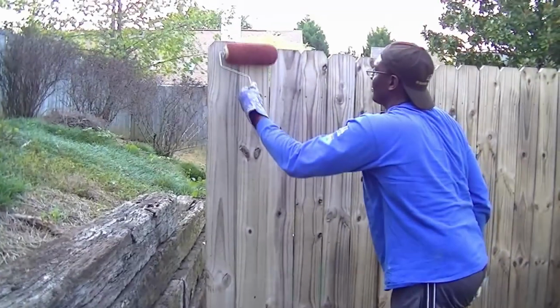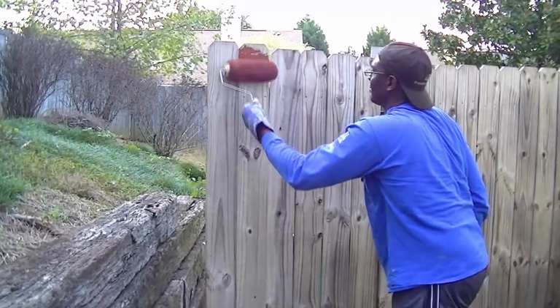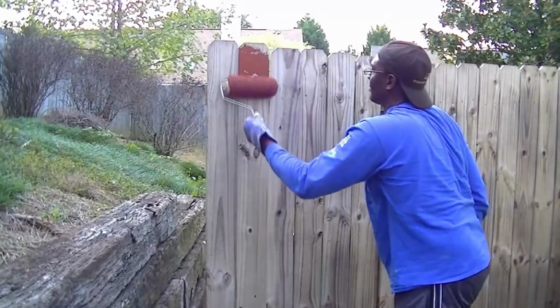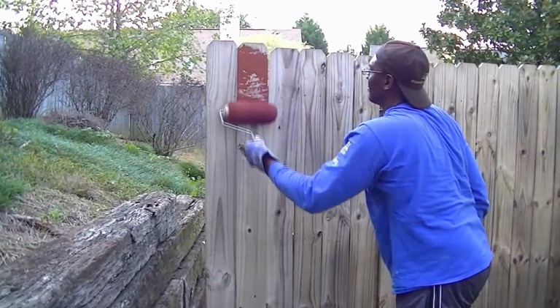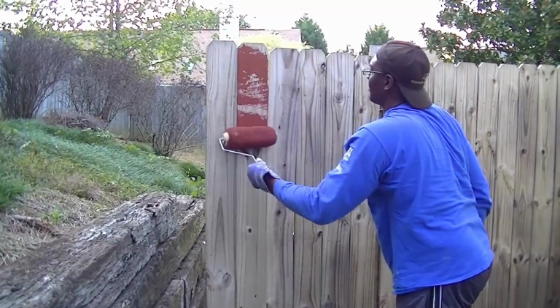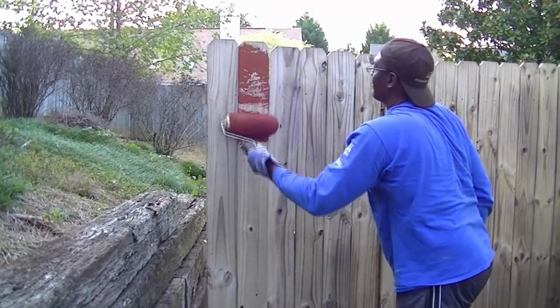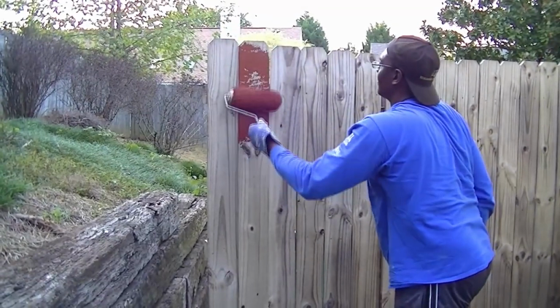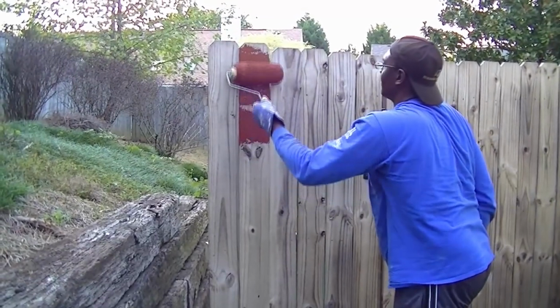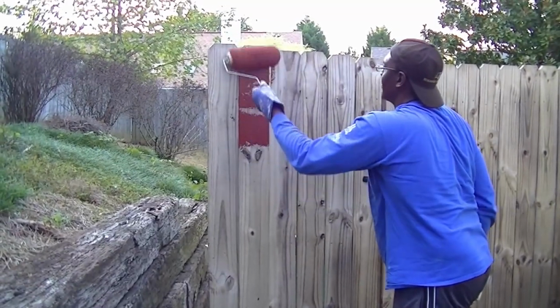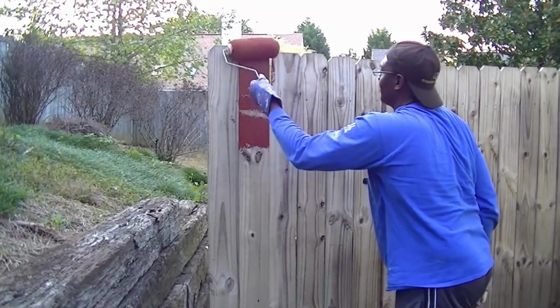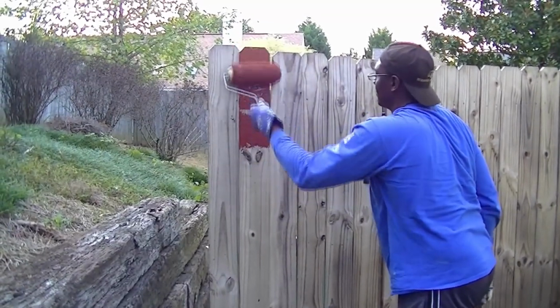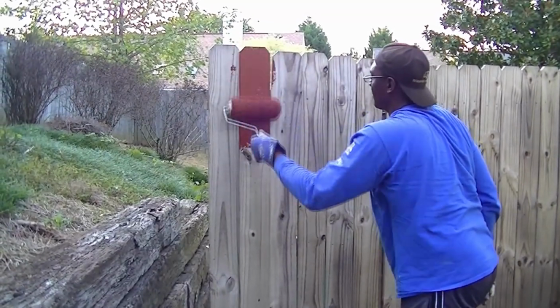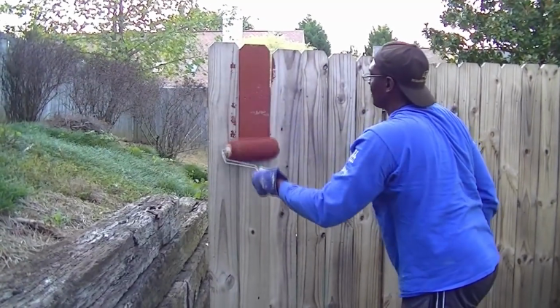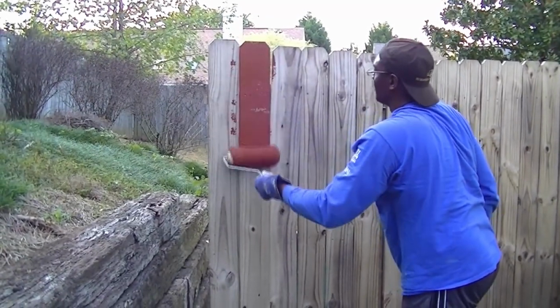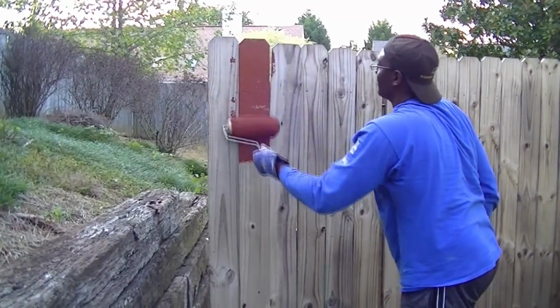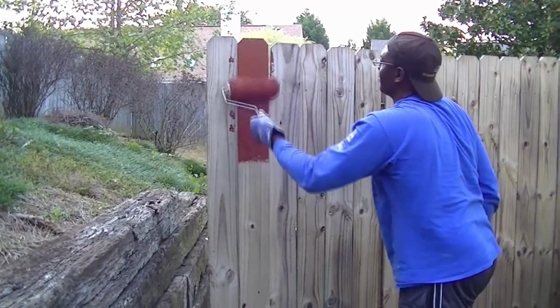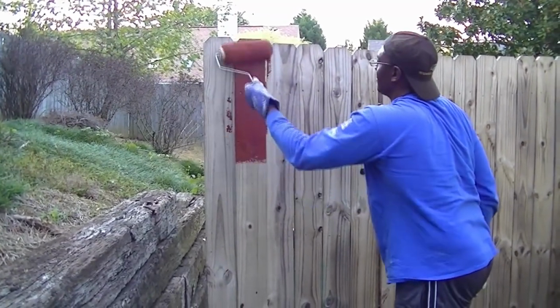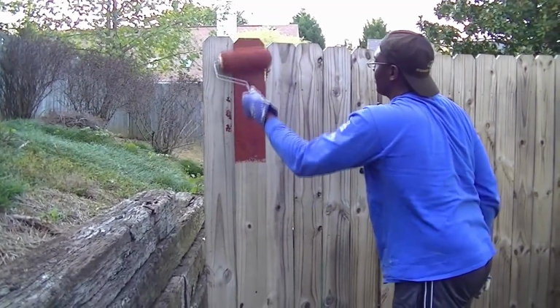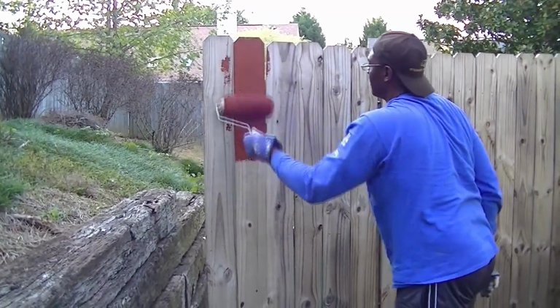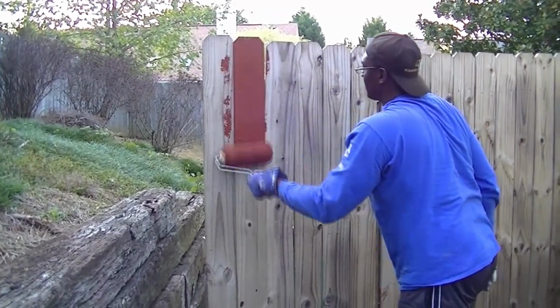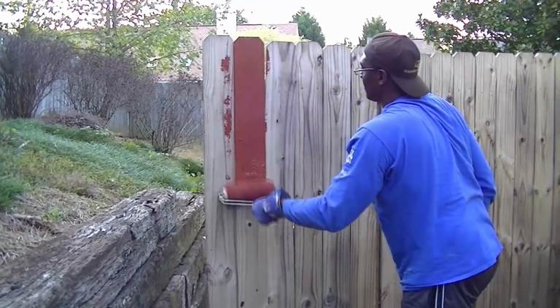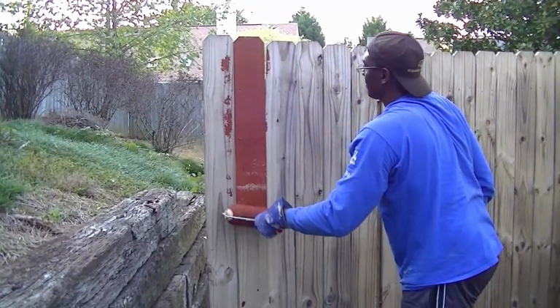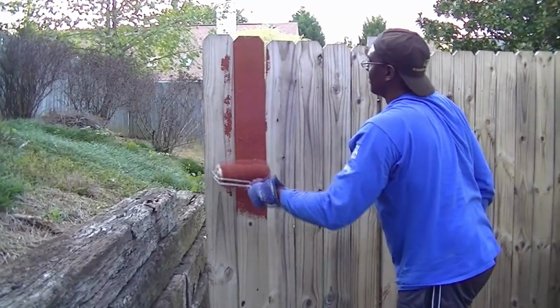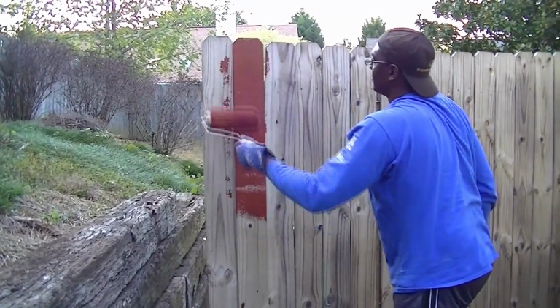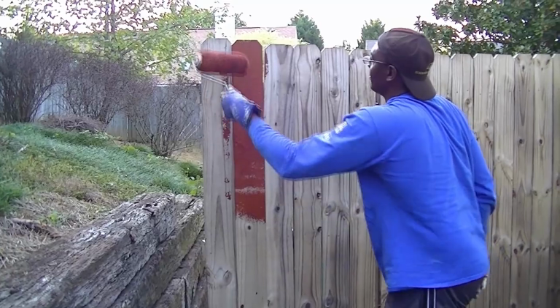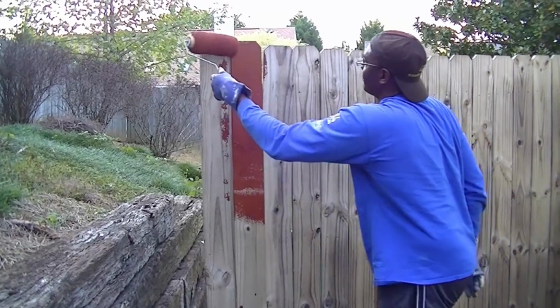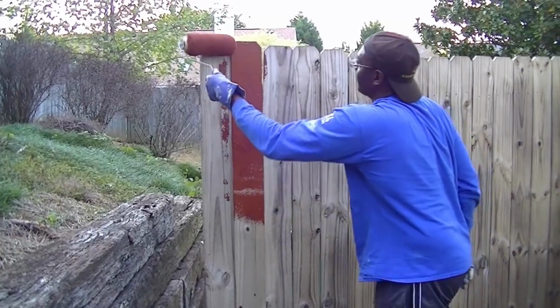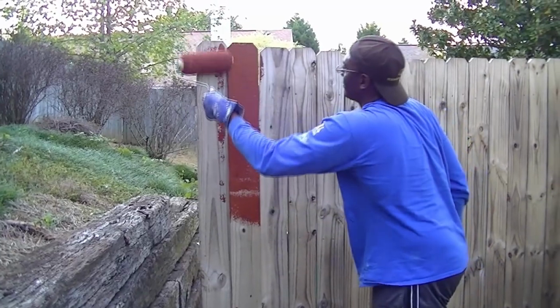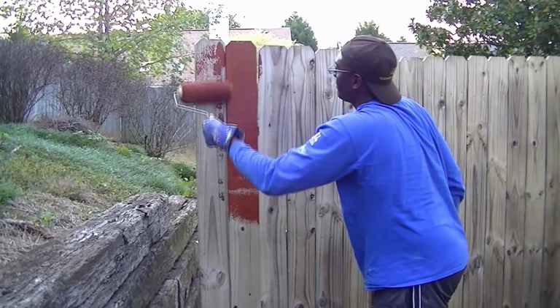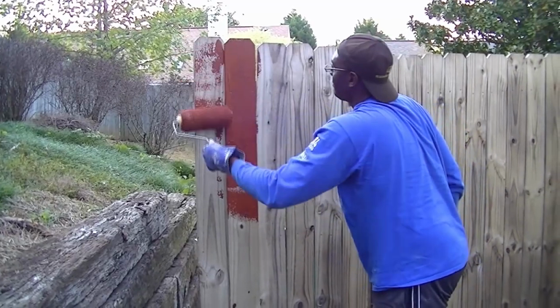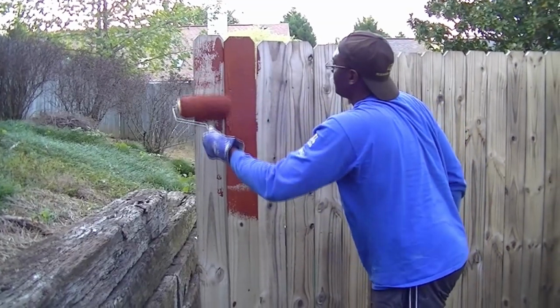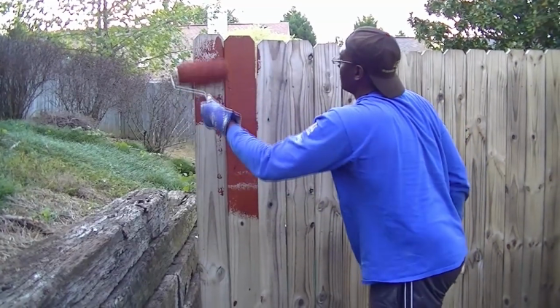We used a roller instead of a sprayer because our fence touched several neighbors' properties.